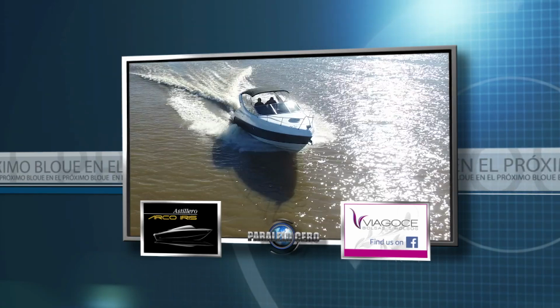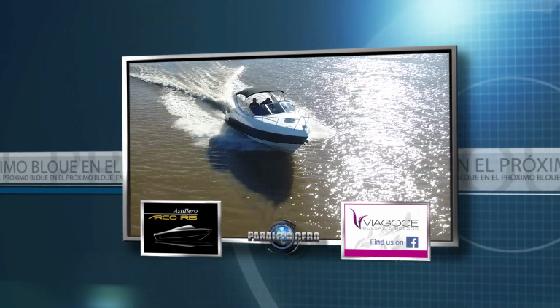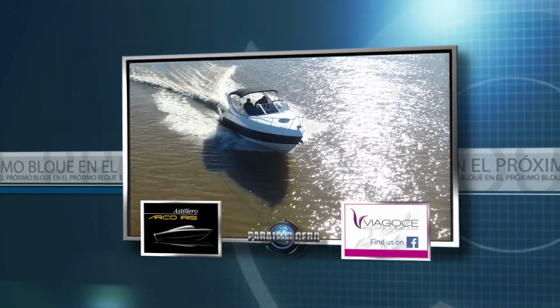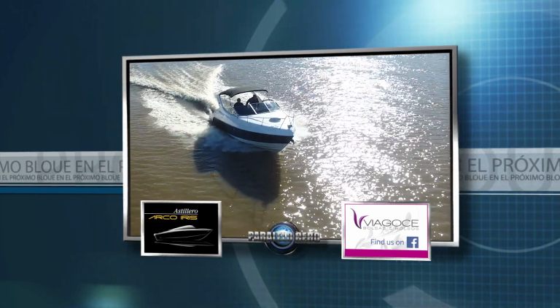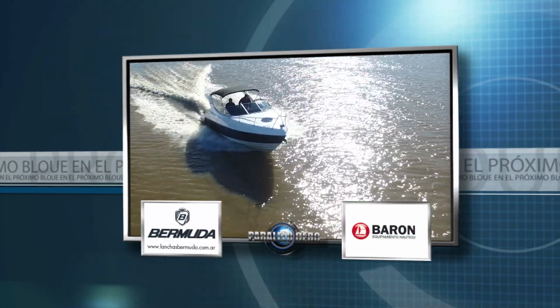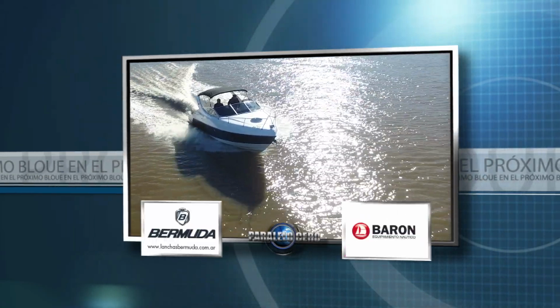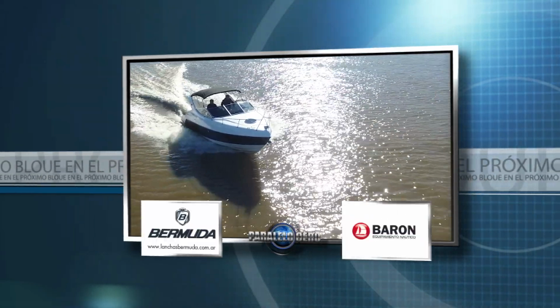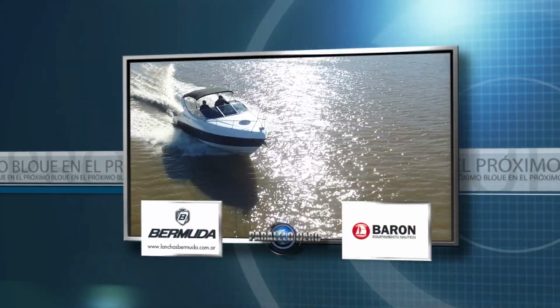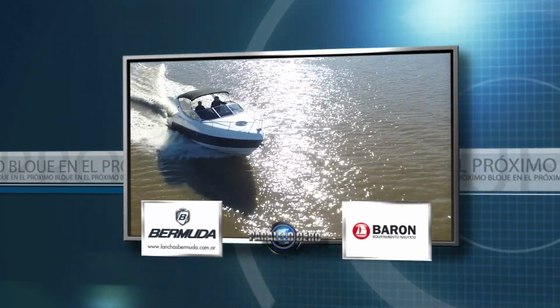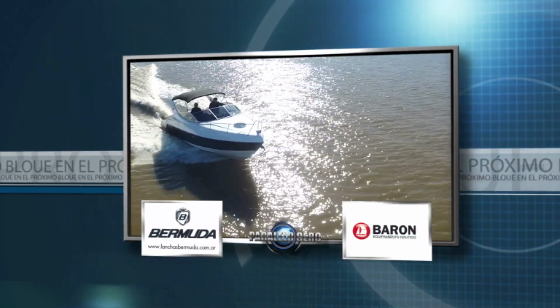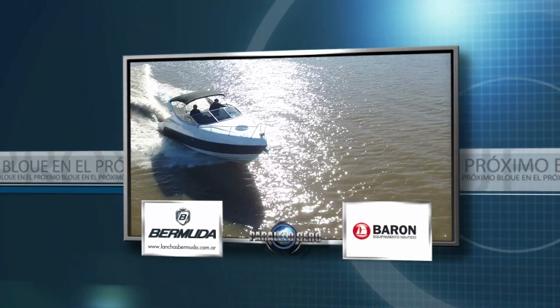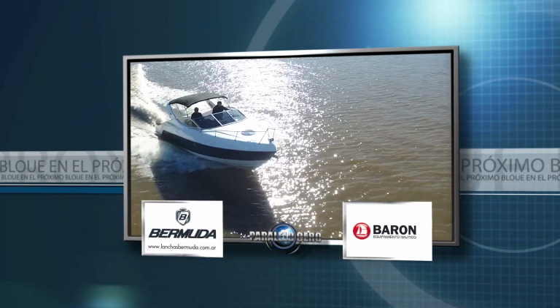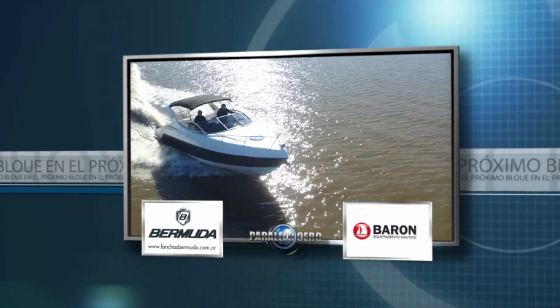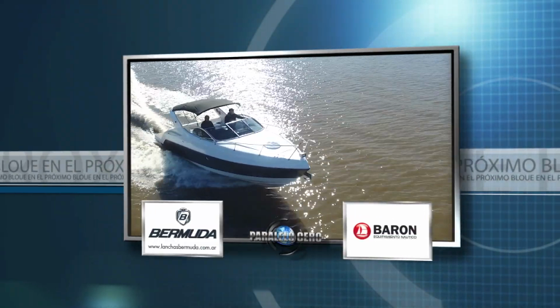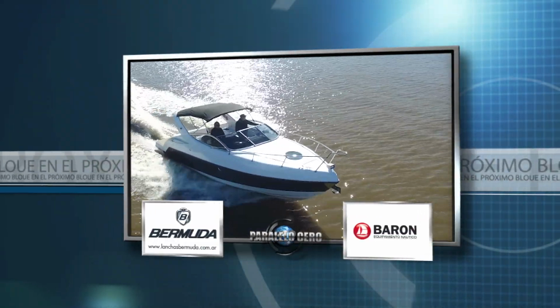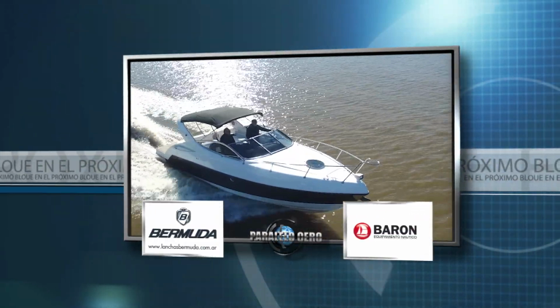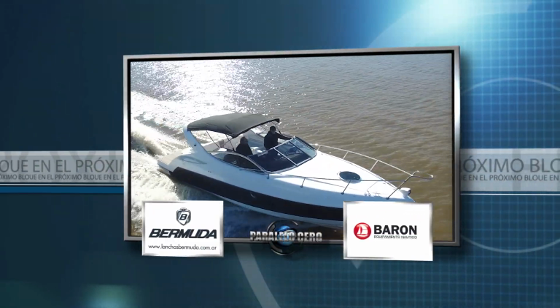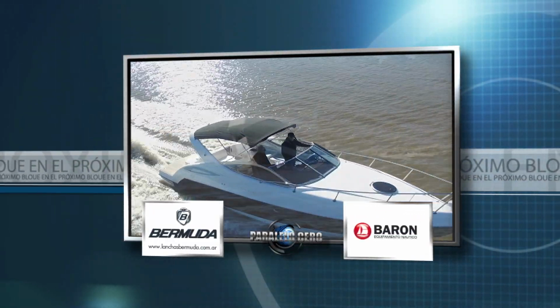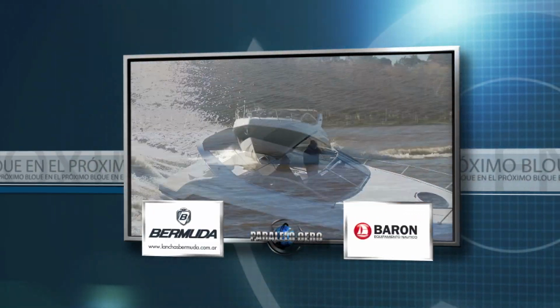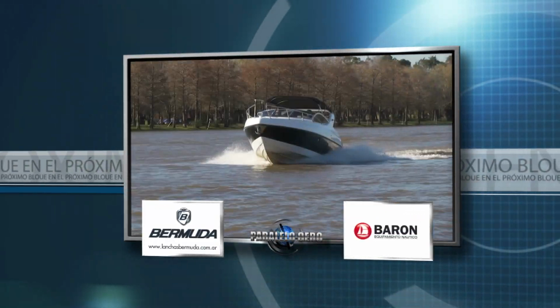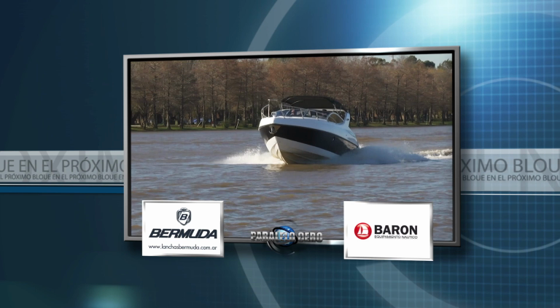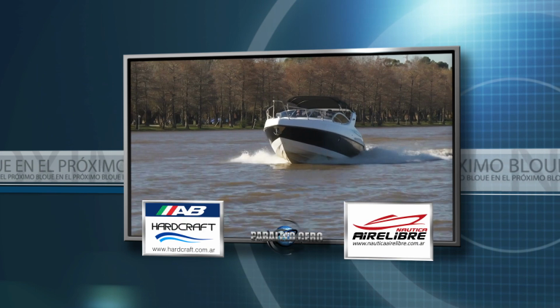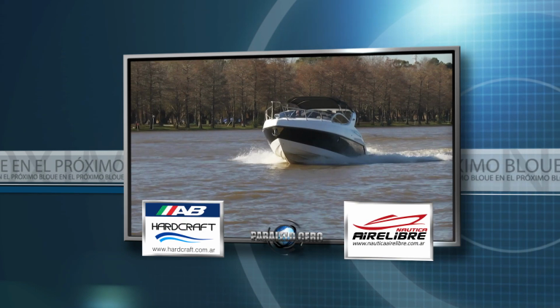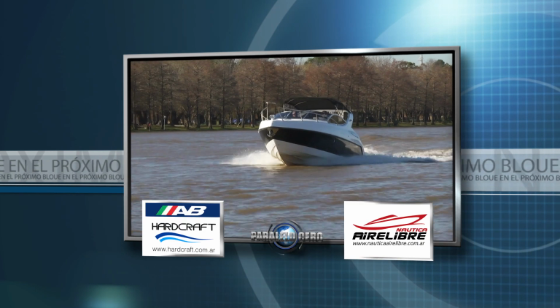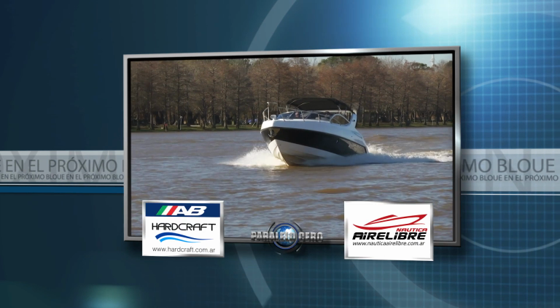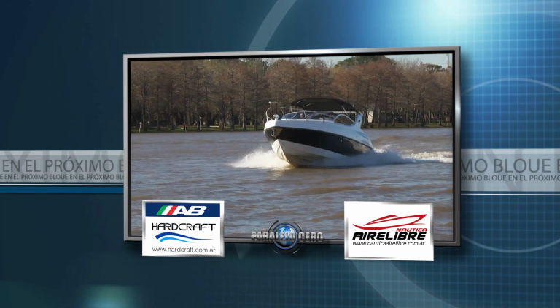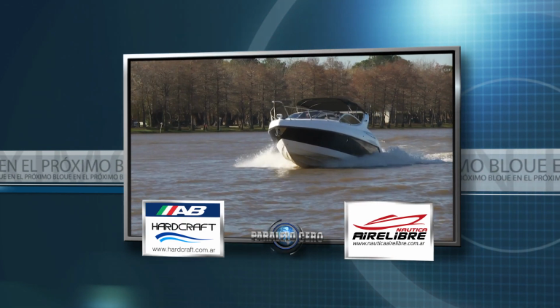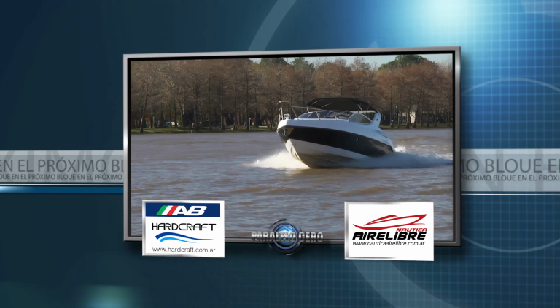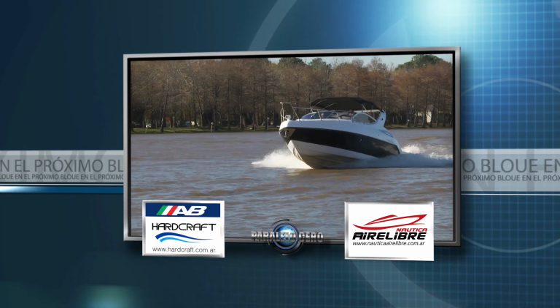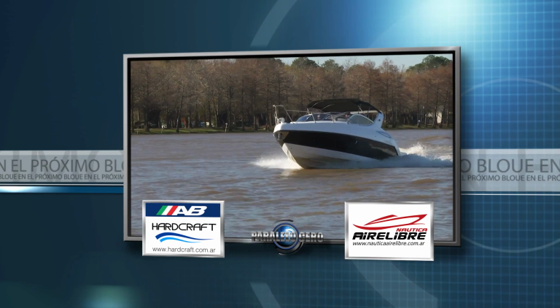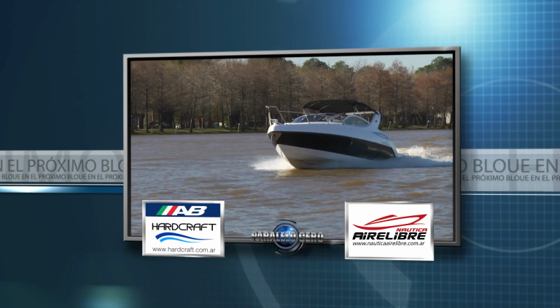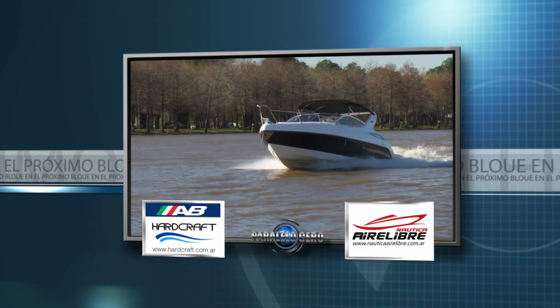Tras la pausa, en este clásico de la náutica argentina navegamos en un Sport Cruiser de Brasil que se comercializa en Argentina.